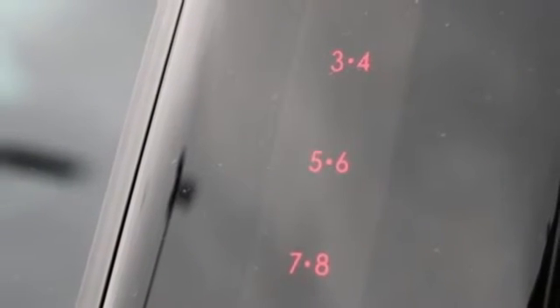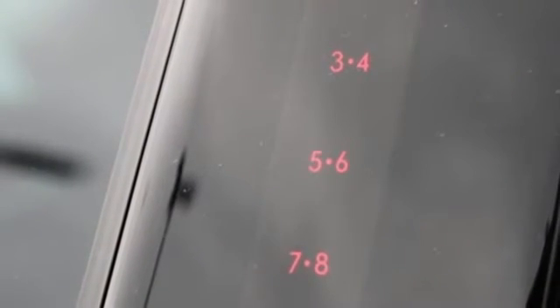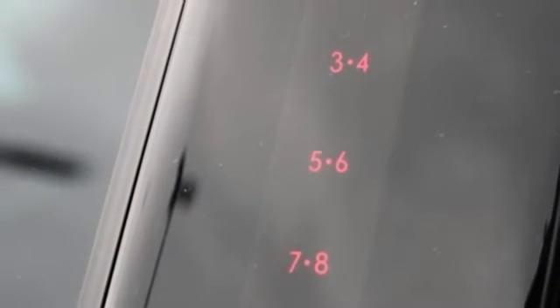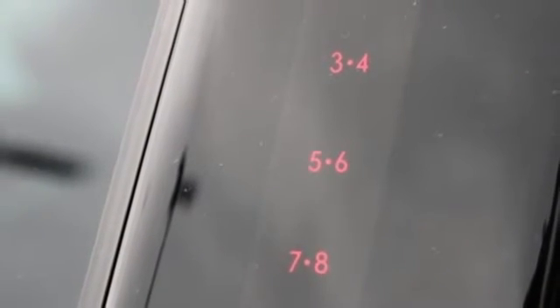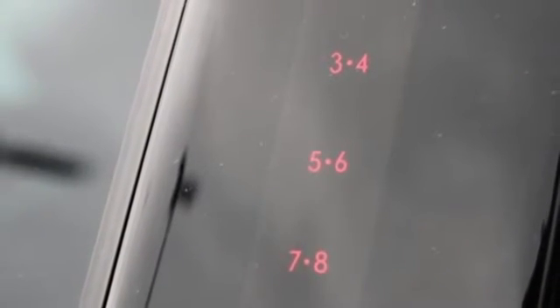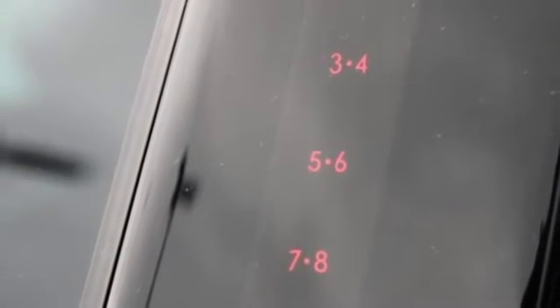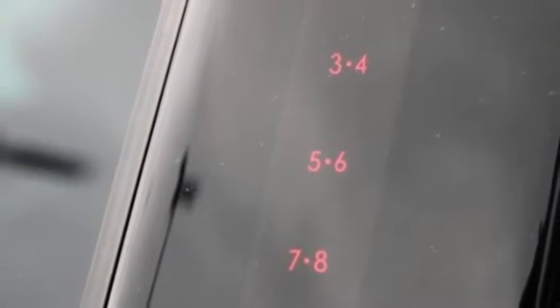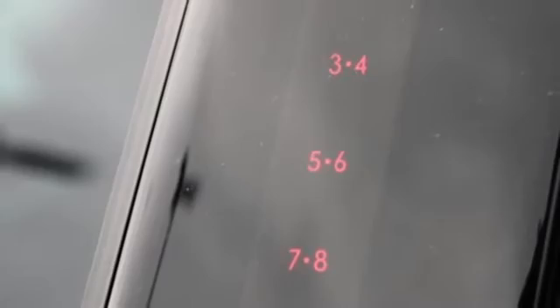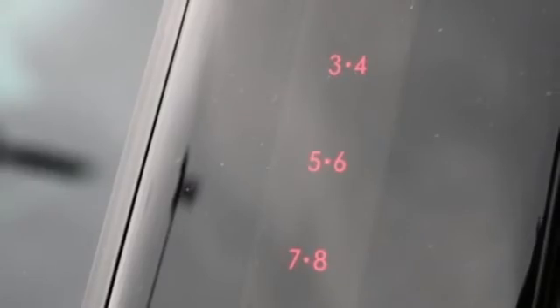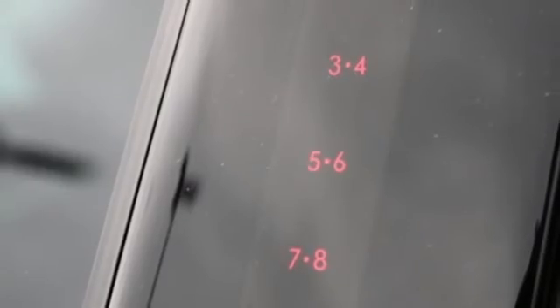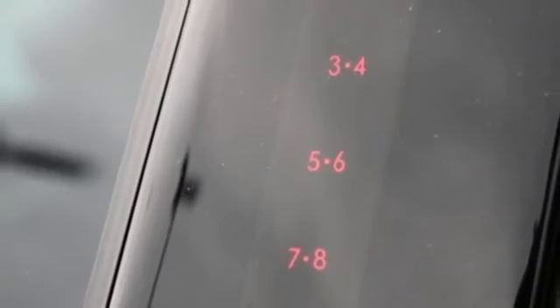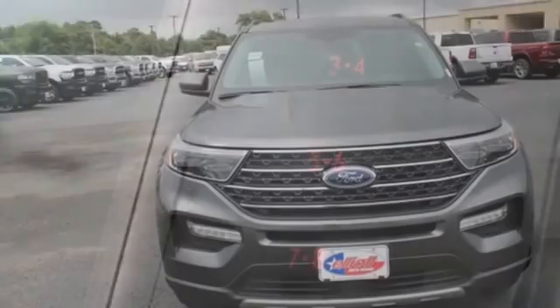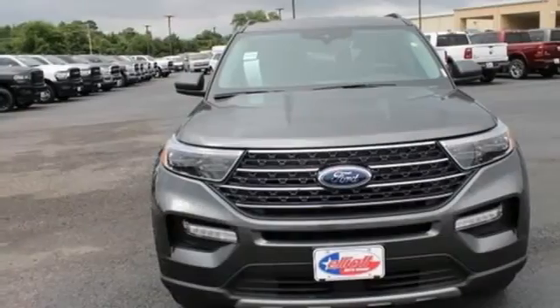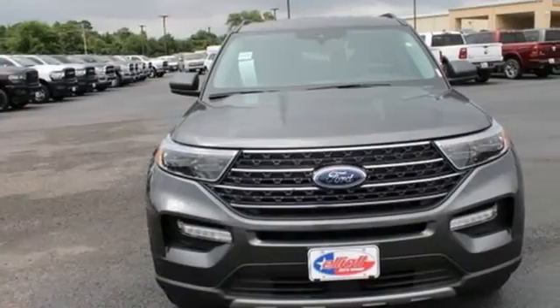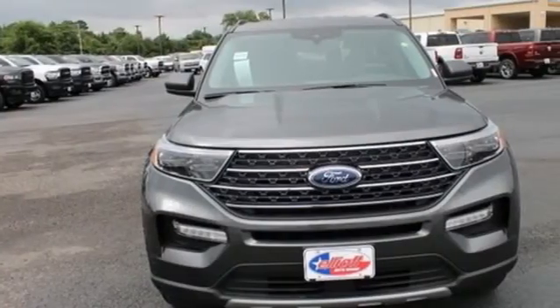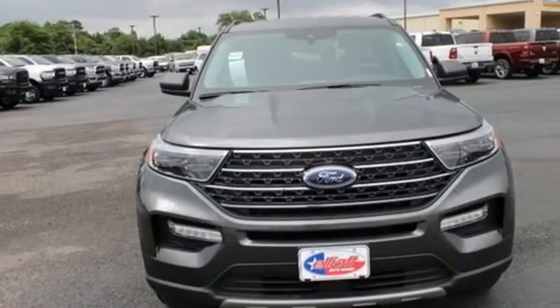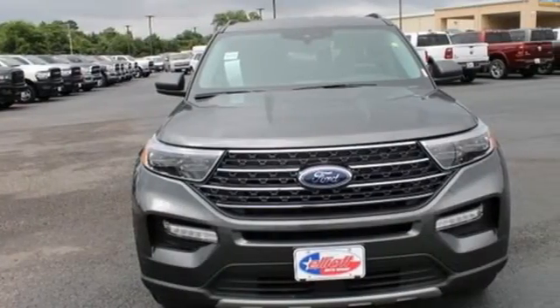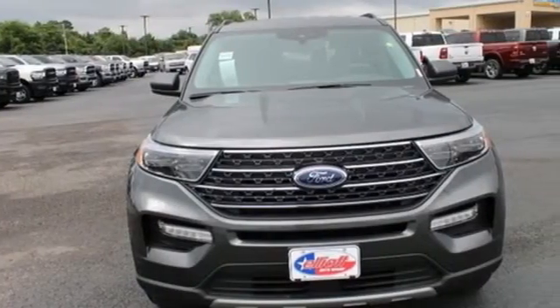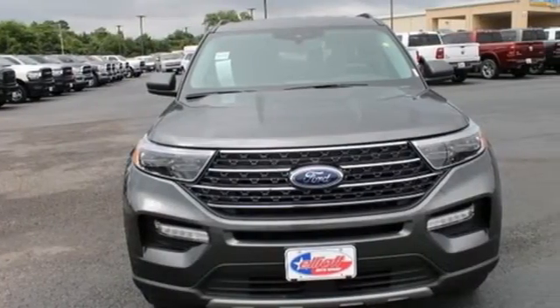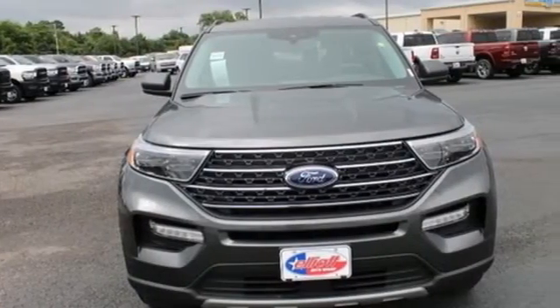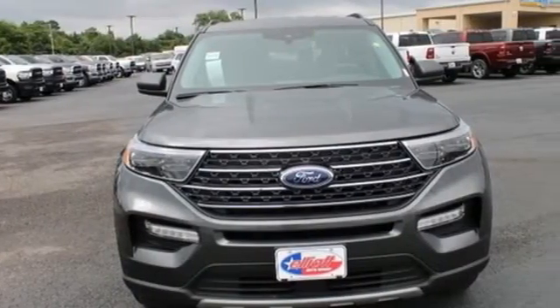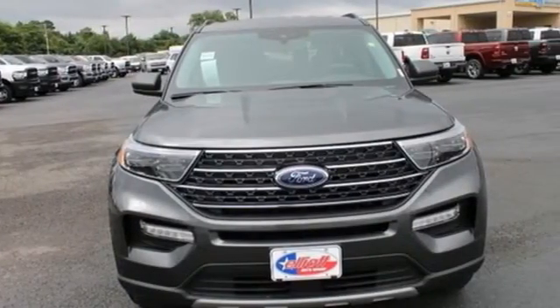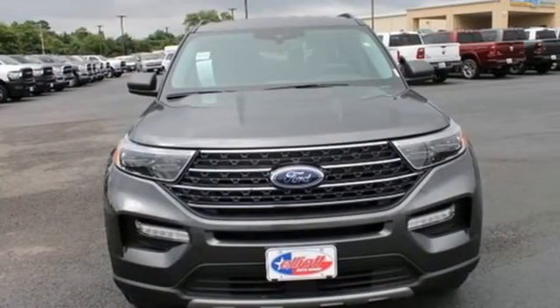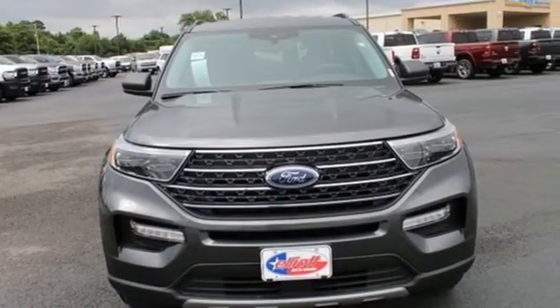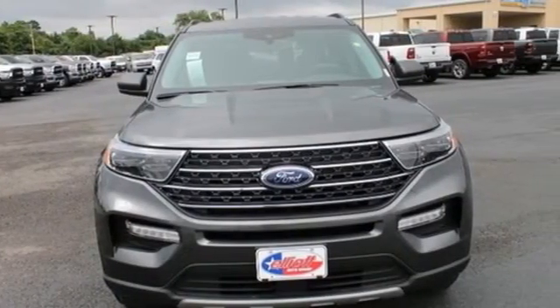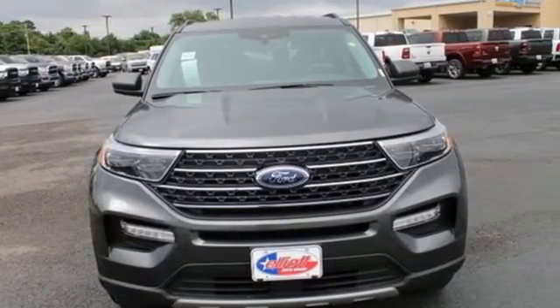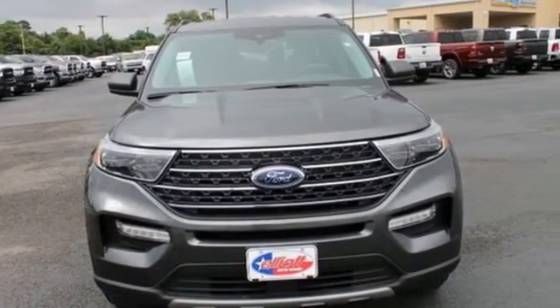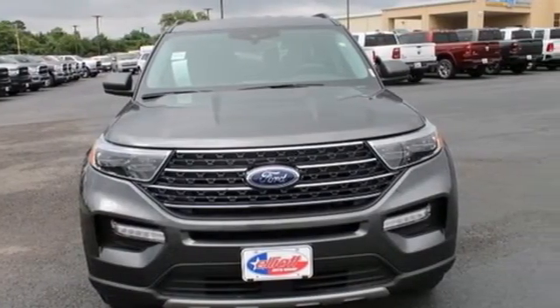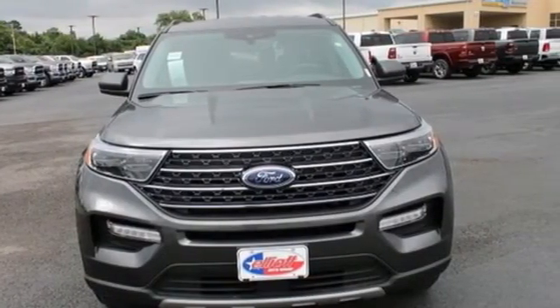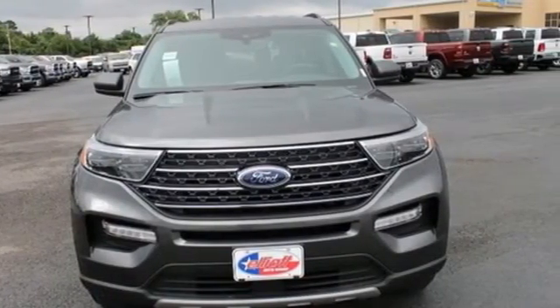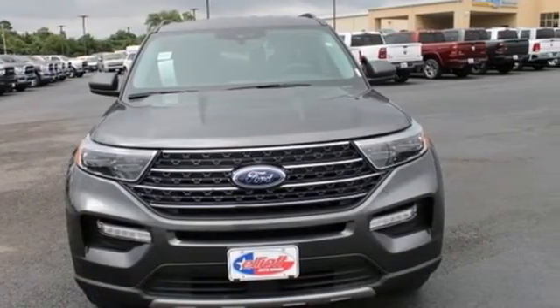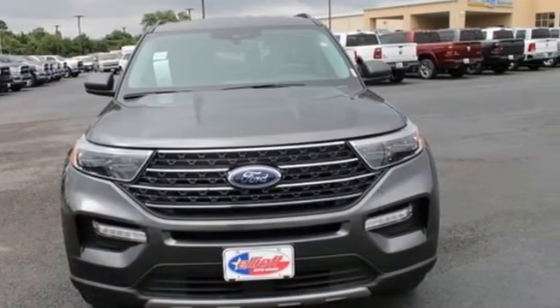Ford is America's best-selling vehicle brand. You need to drive it to believe it. See it for yourself today.